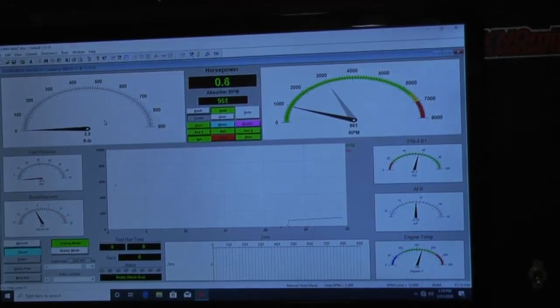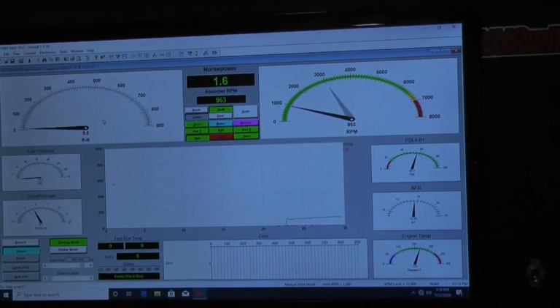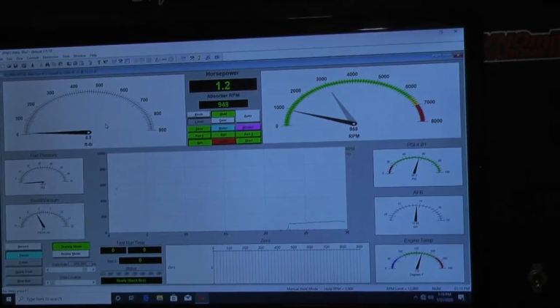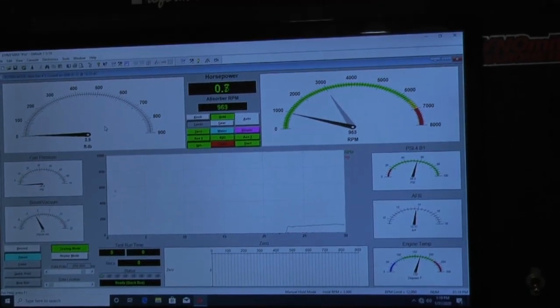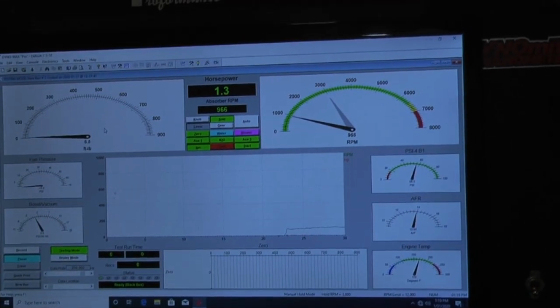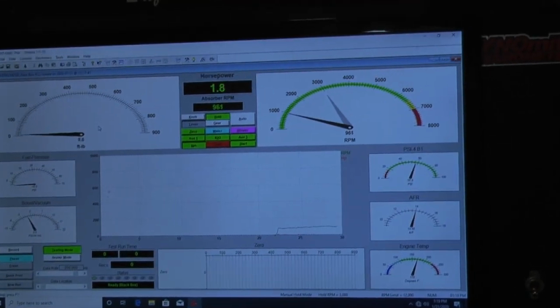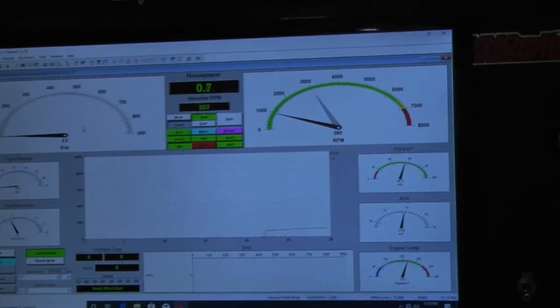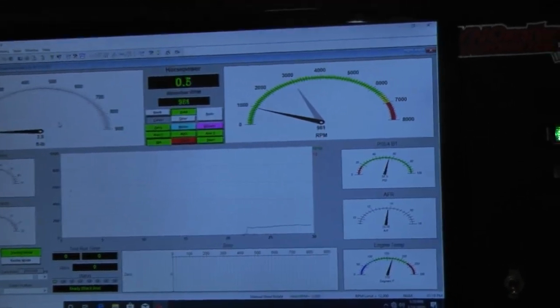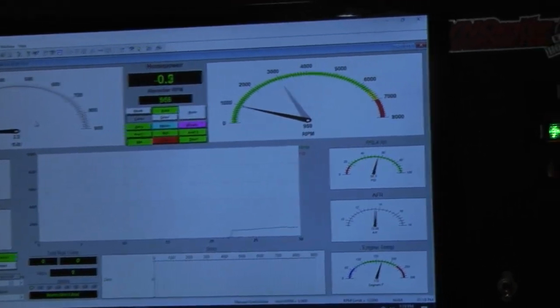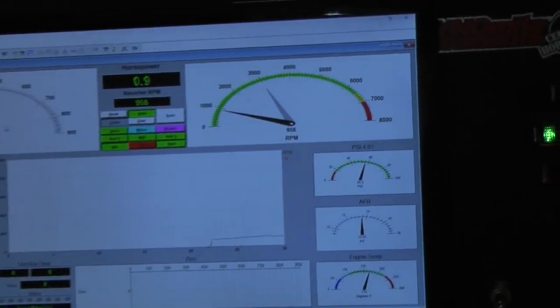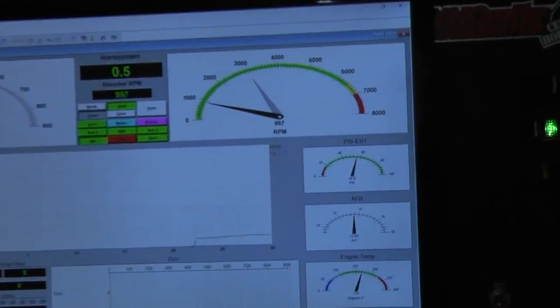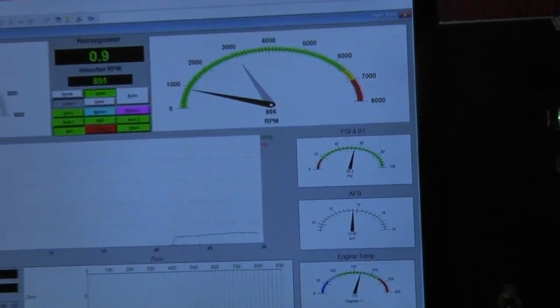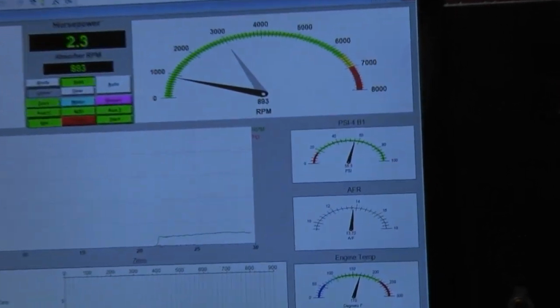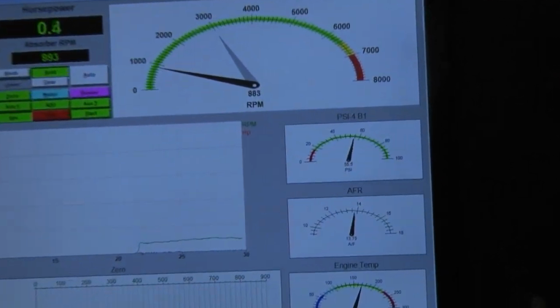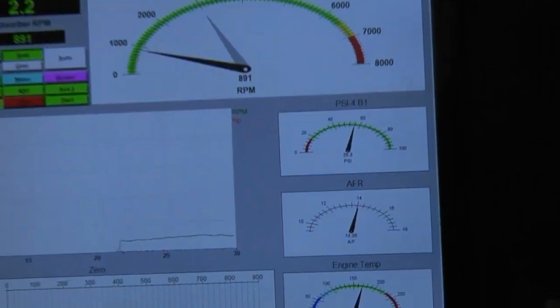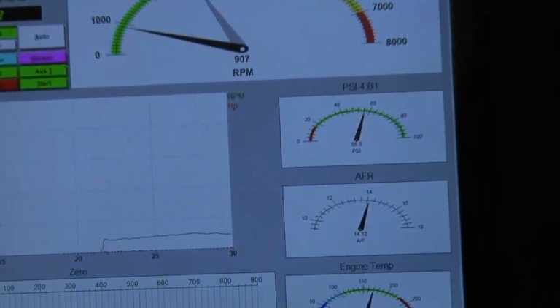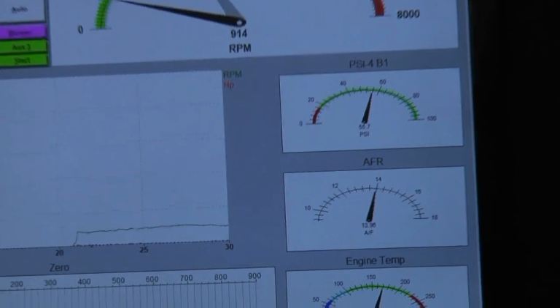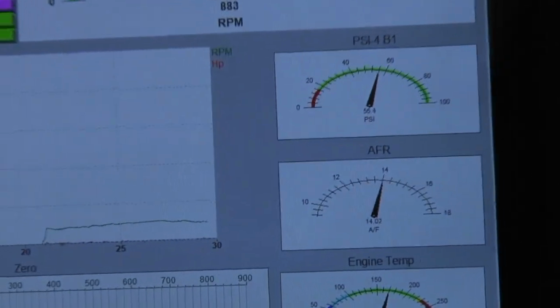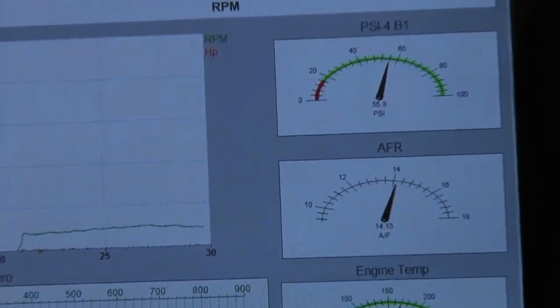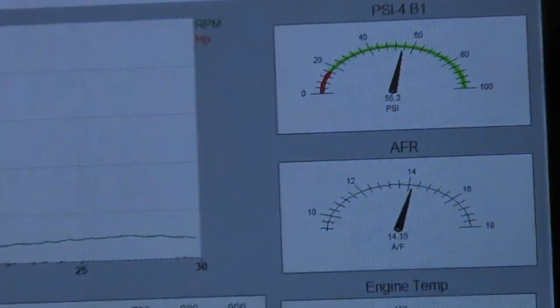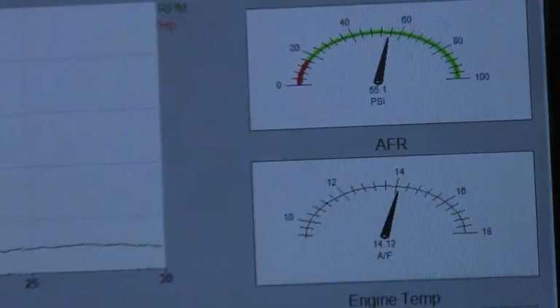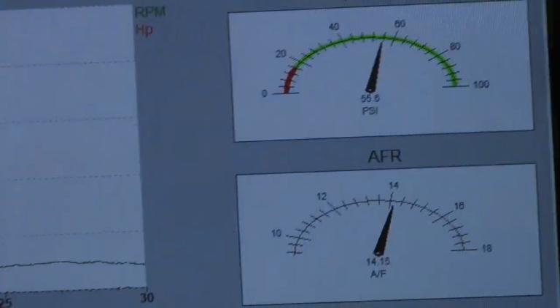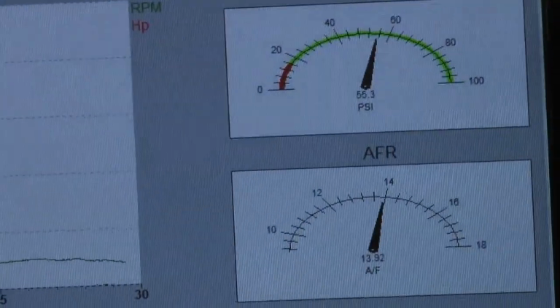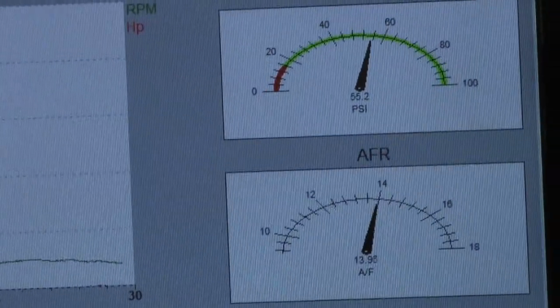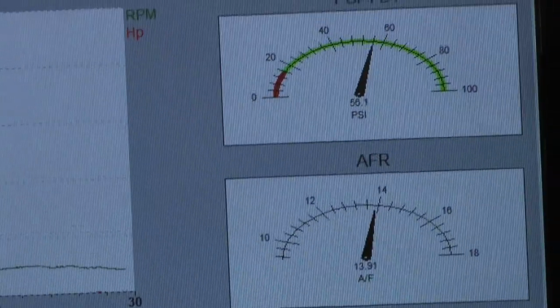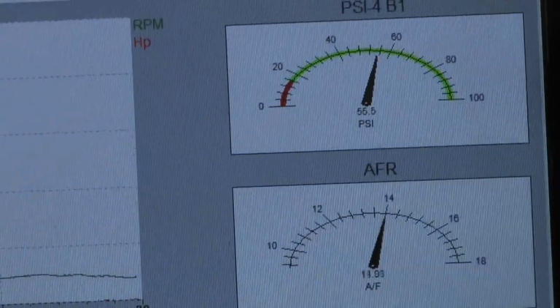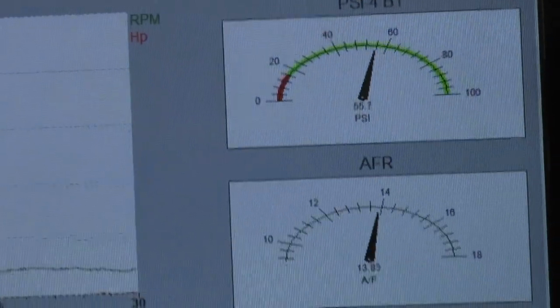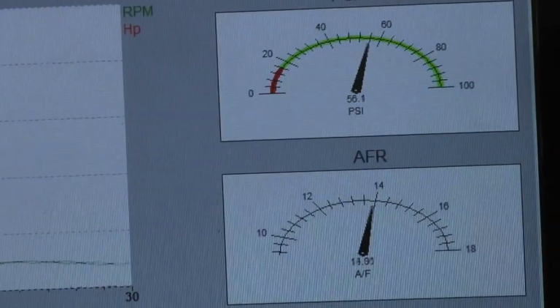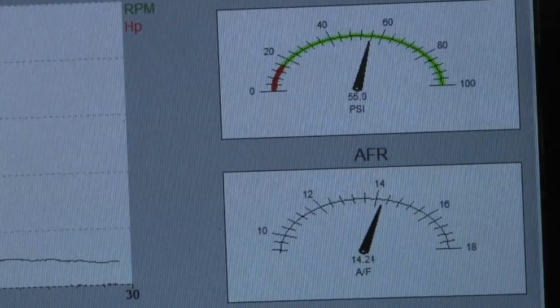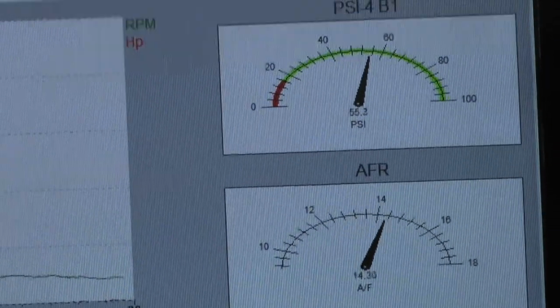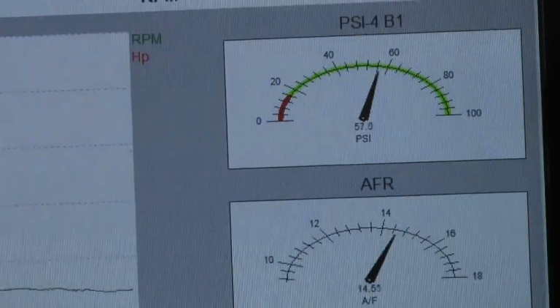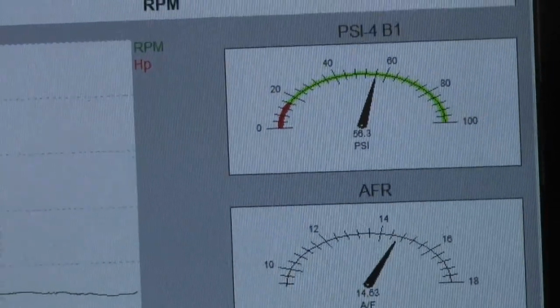Yeah, we got that thing dialed right in where we want it. Now we're going to make a roll.